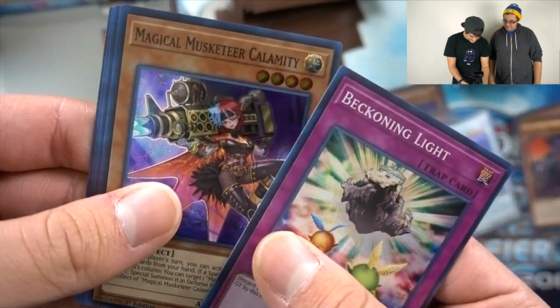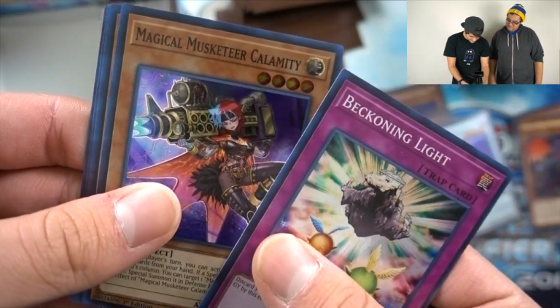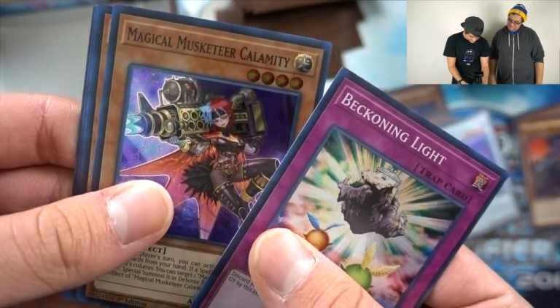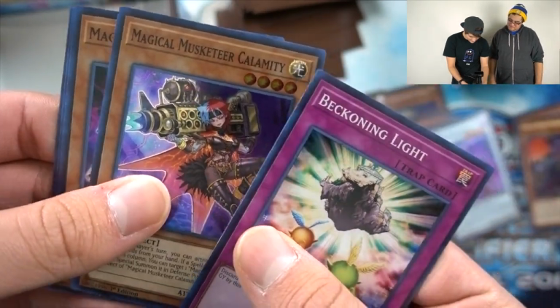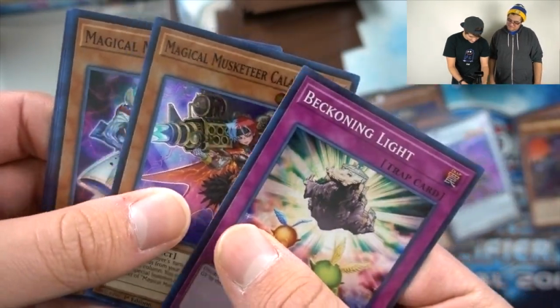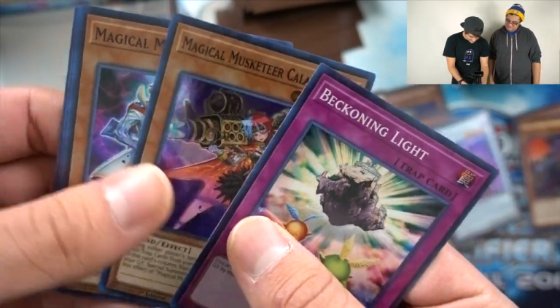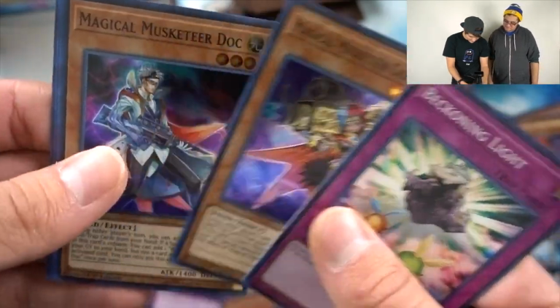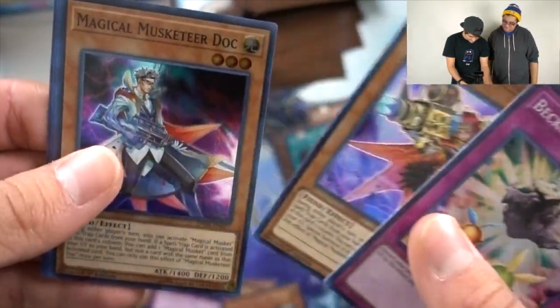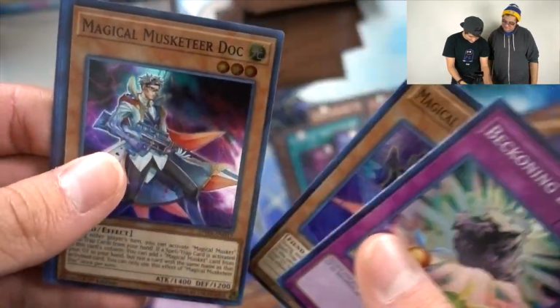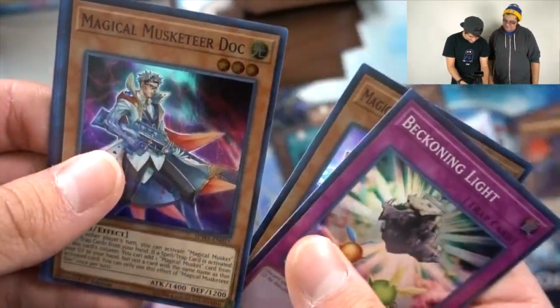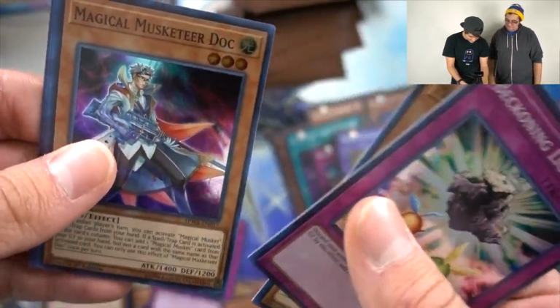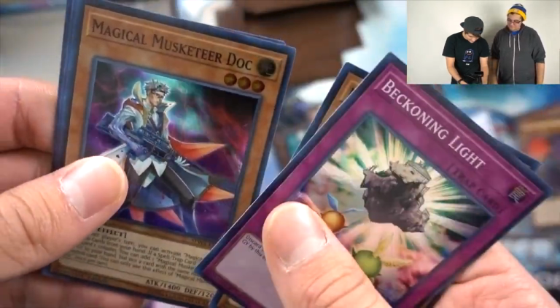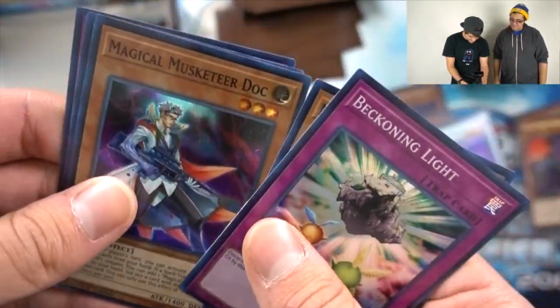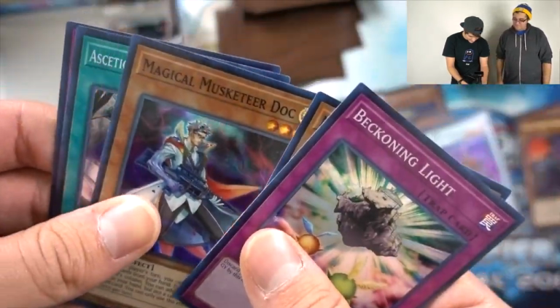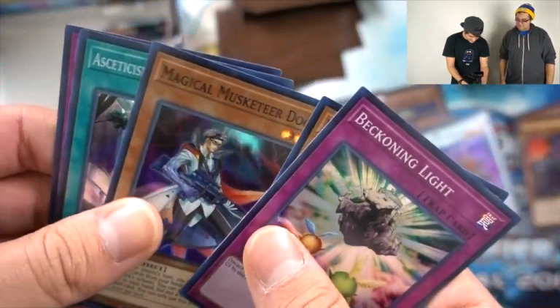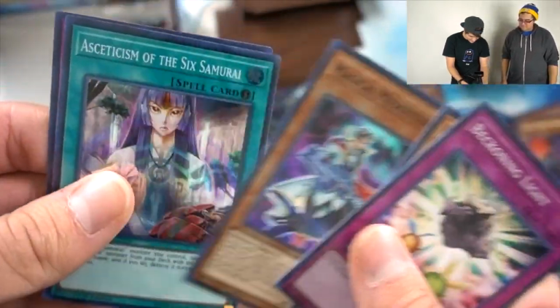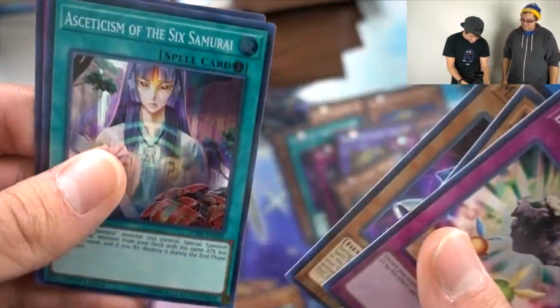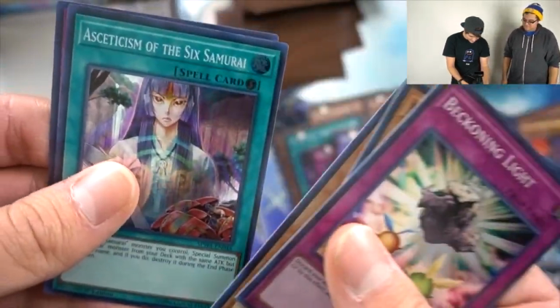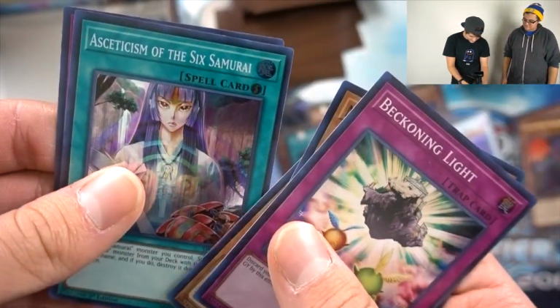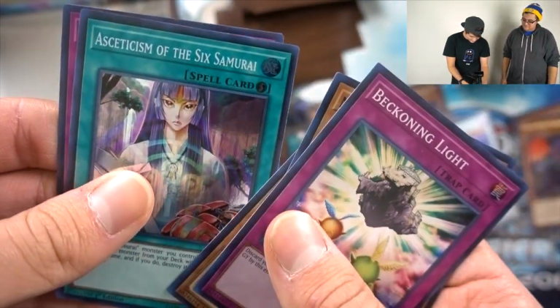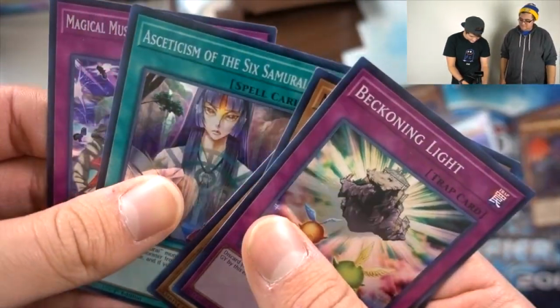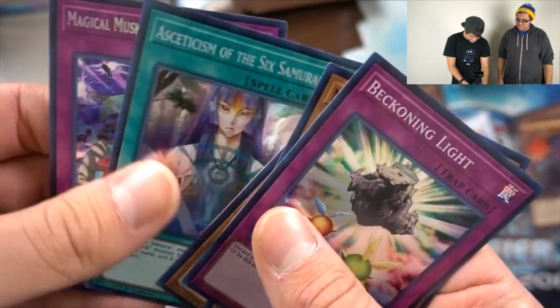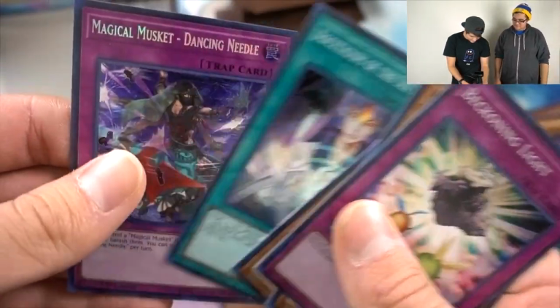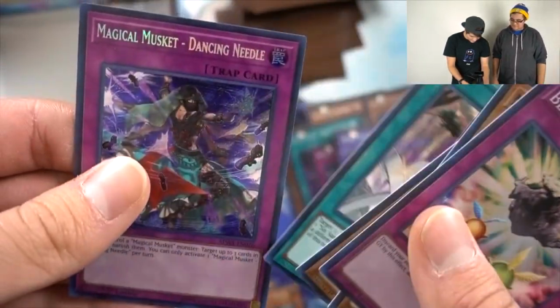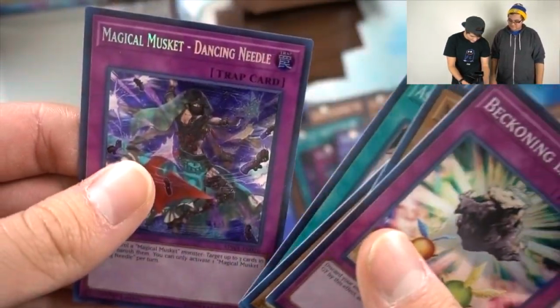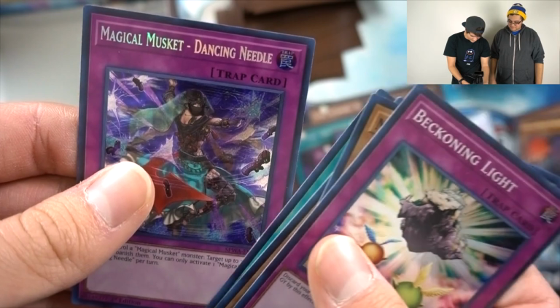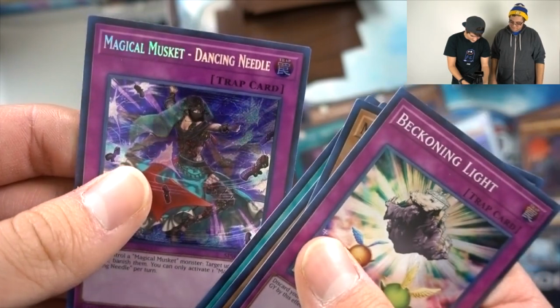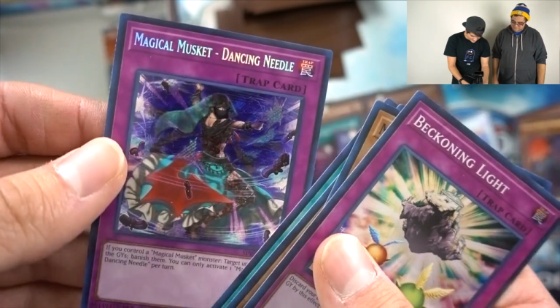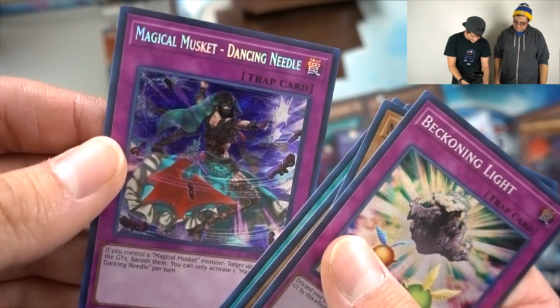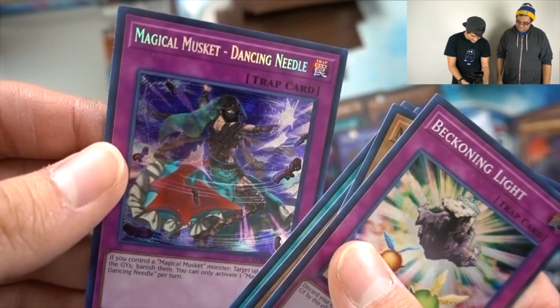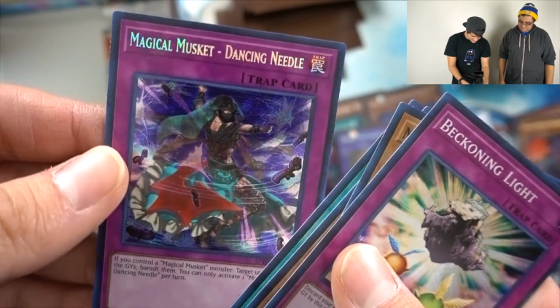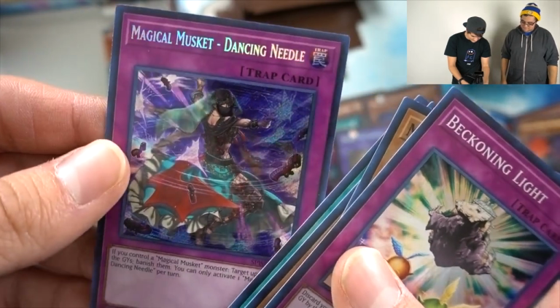Magical Musketeer Calamity, Doc, Secret Six Samurai, and Dancing Needle. Nice.